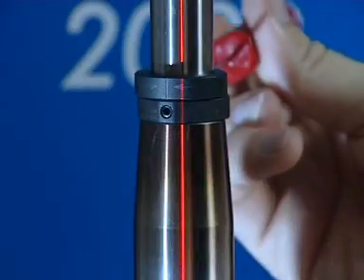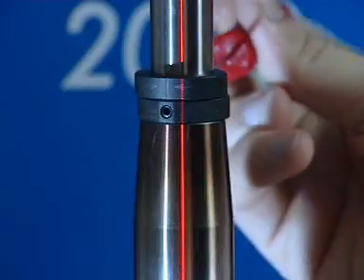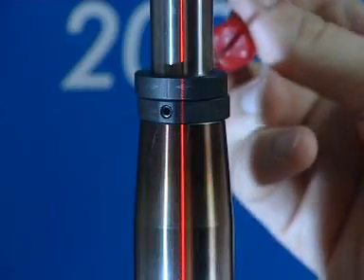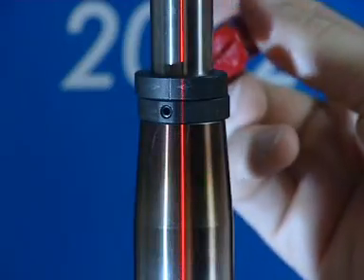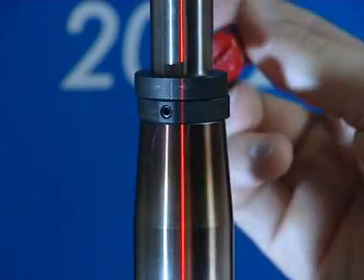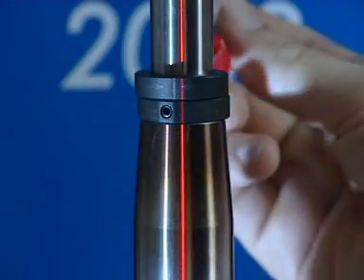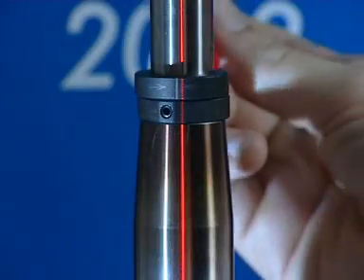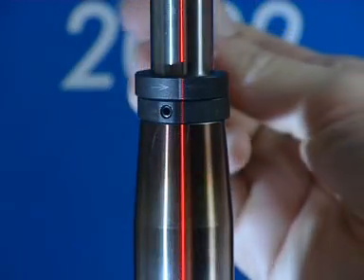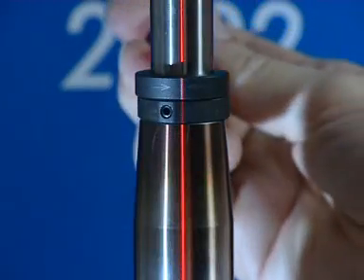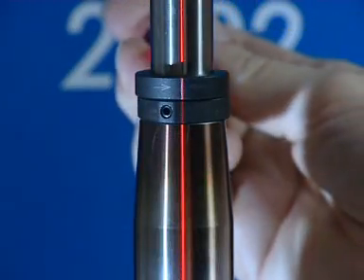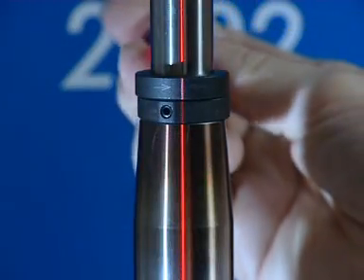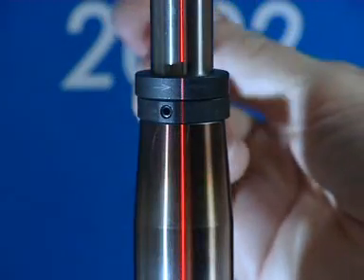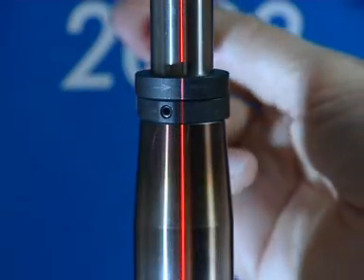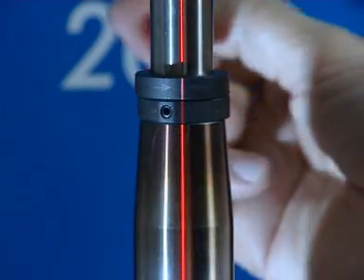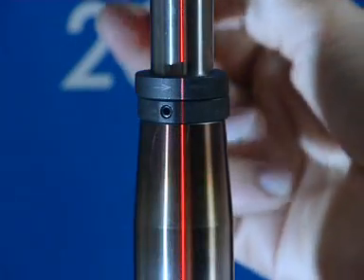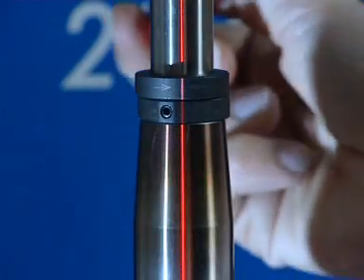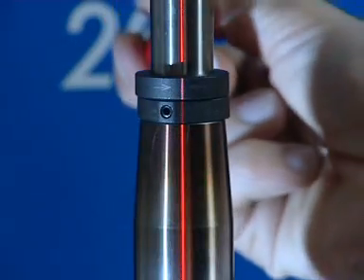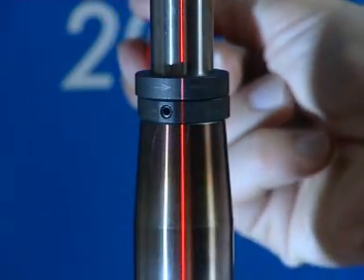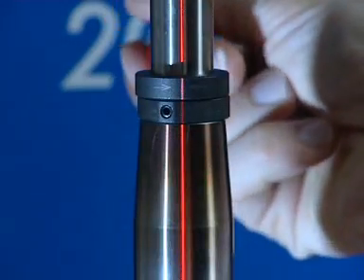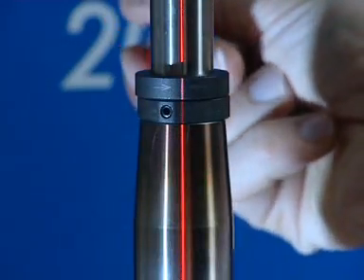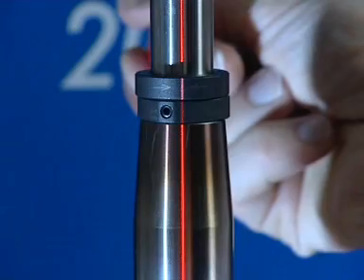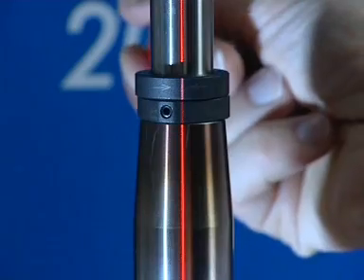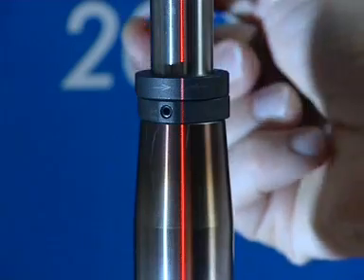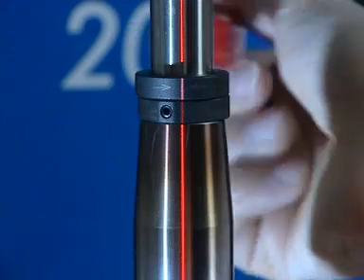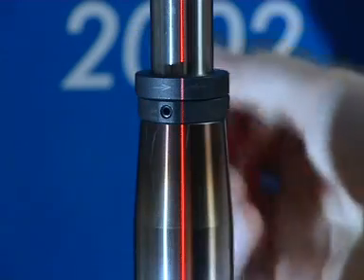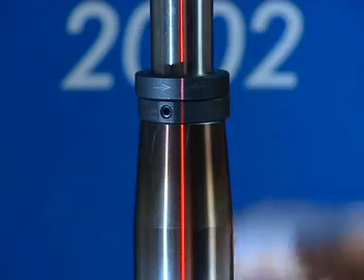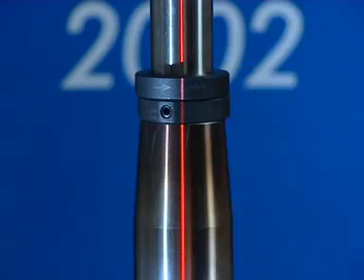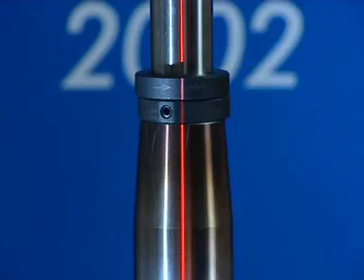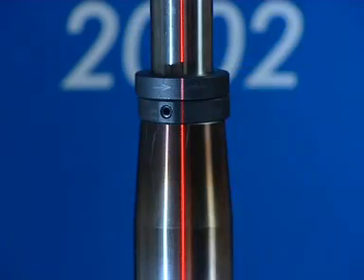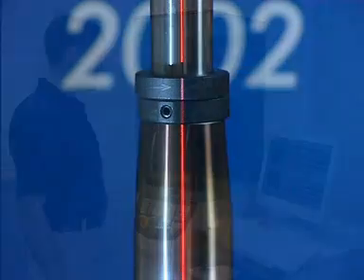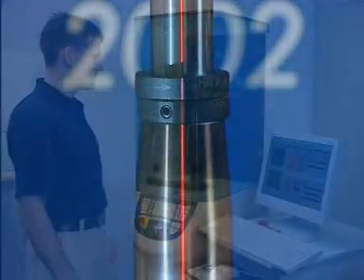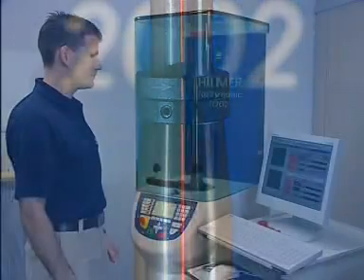Balancing rings are situated in the upper balancing plane. The rings are rotated into the position indicated by the laser.